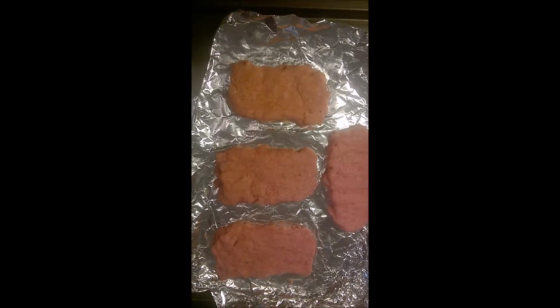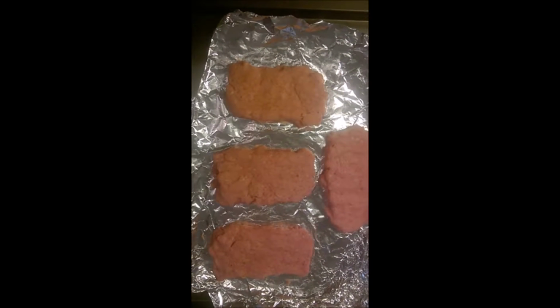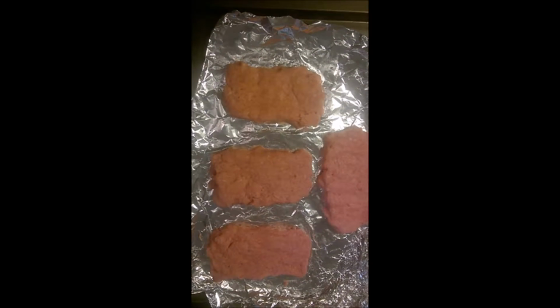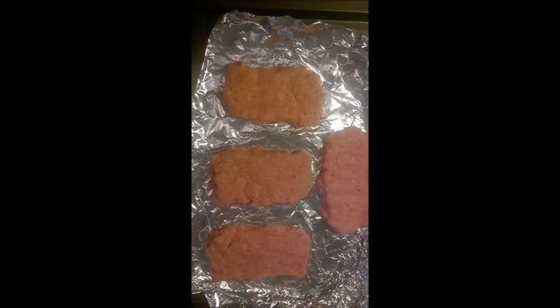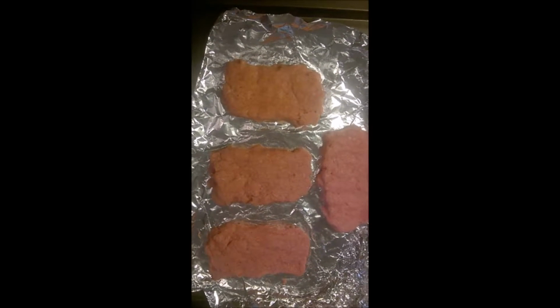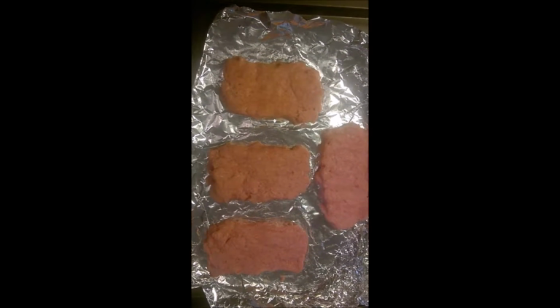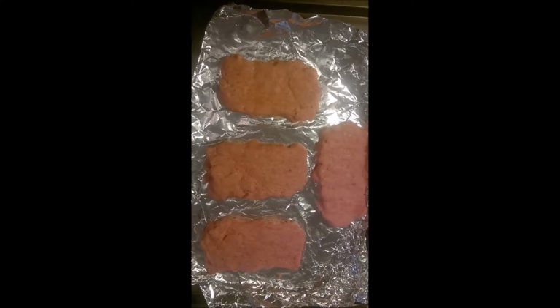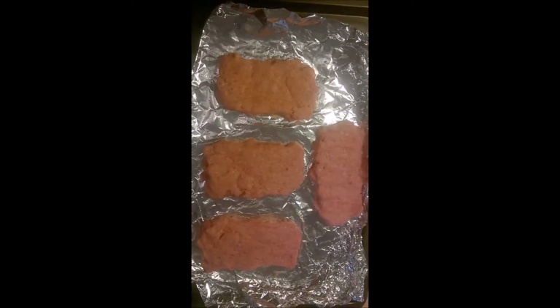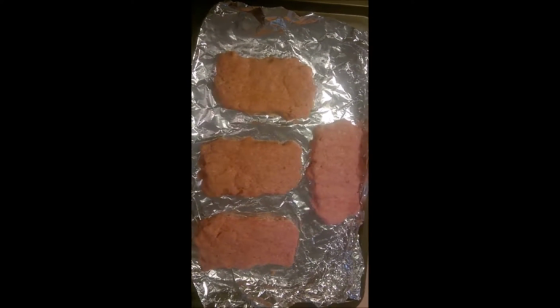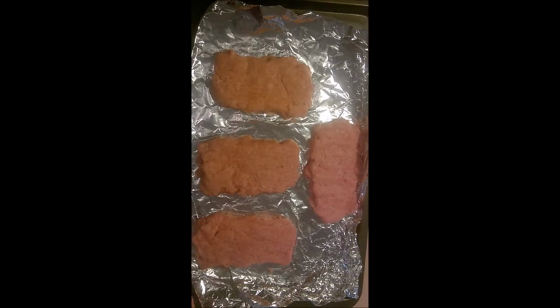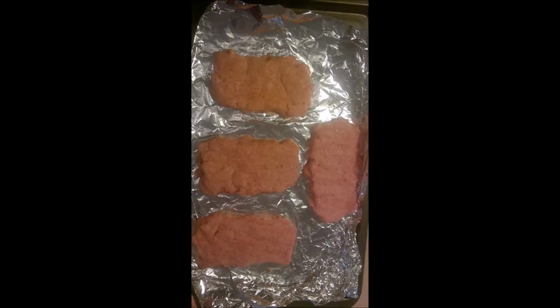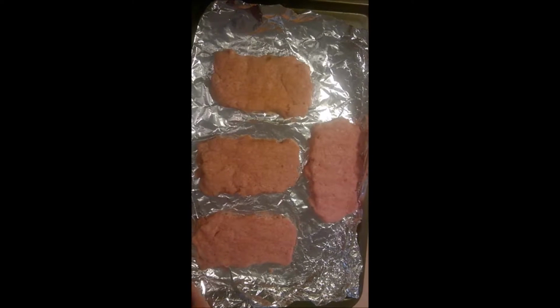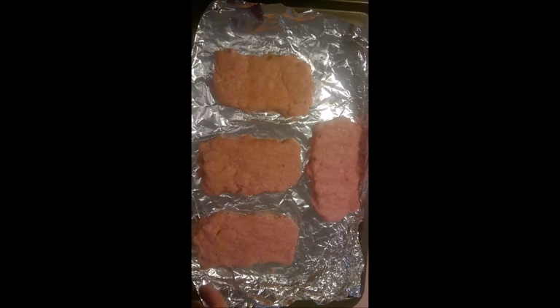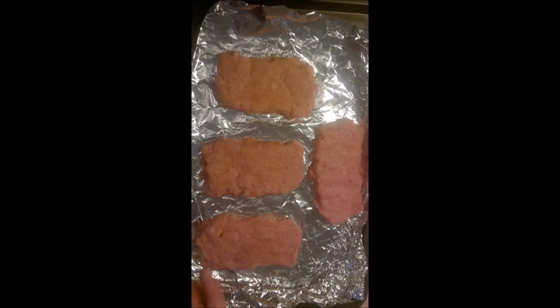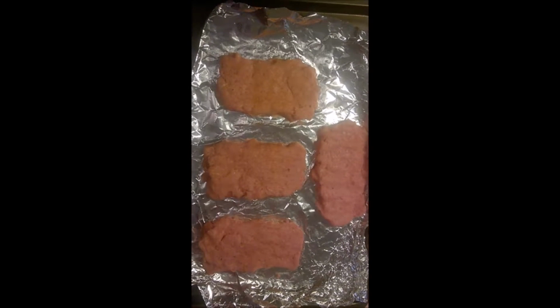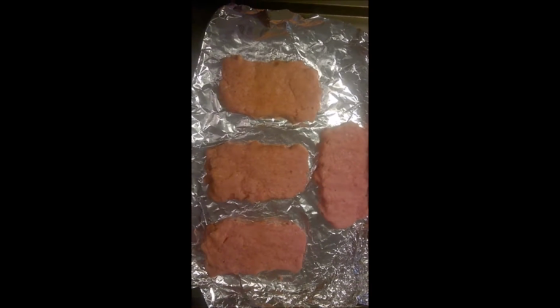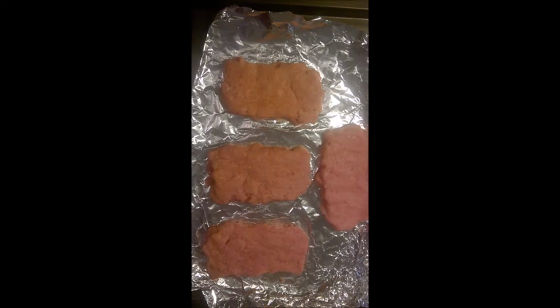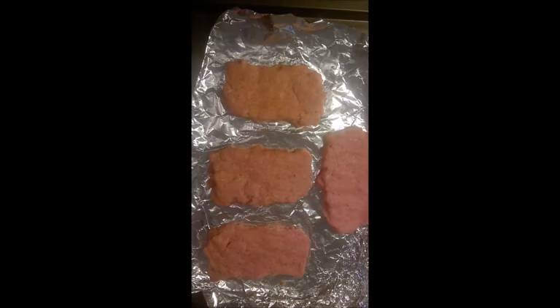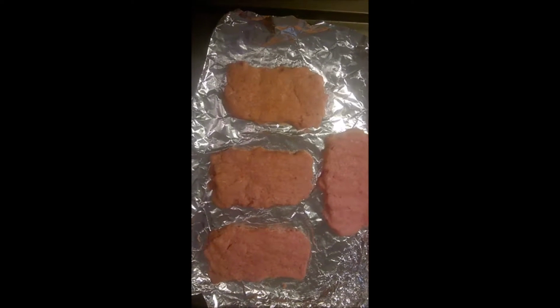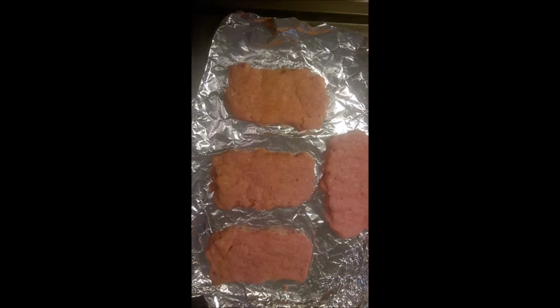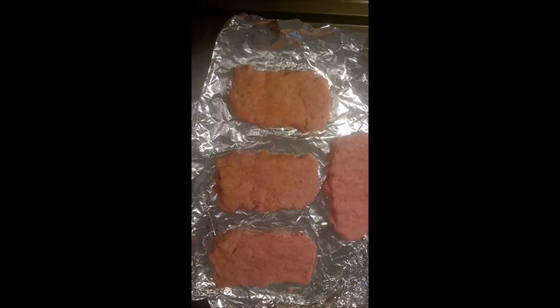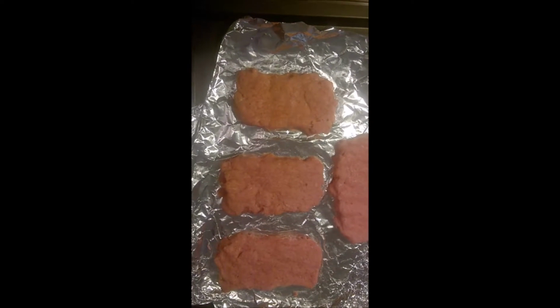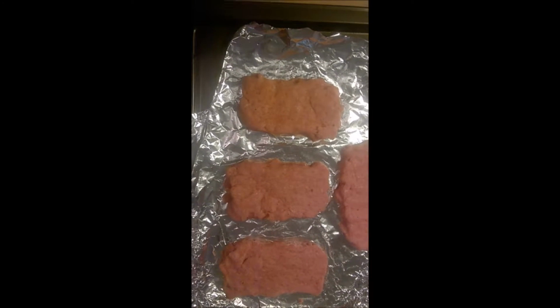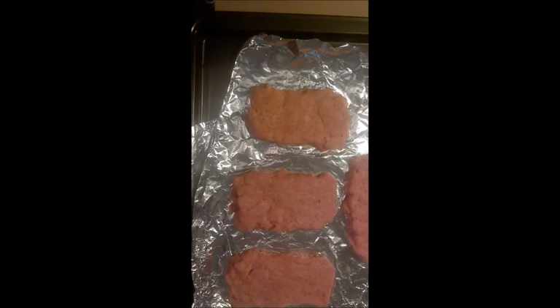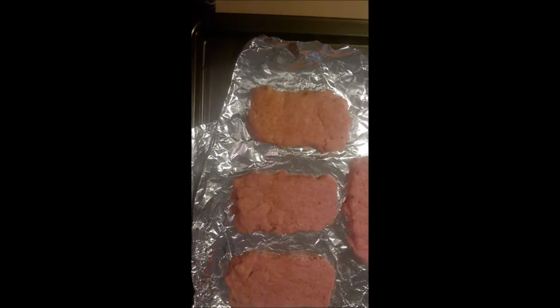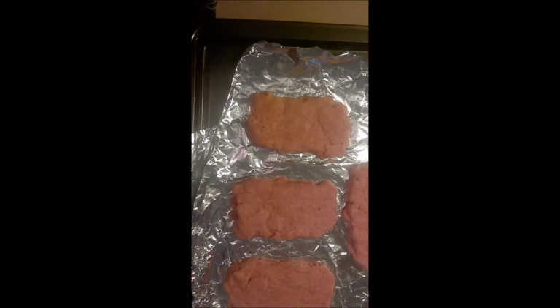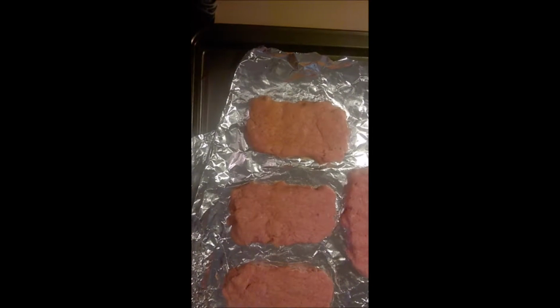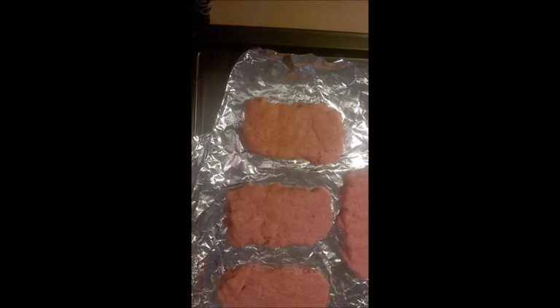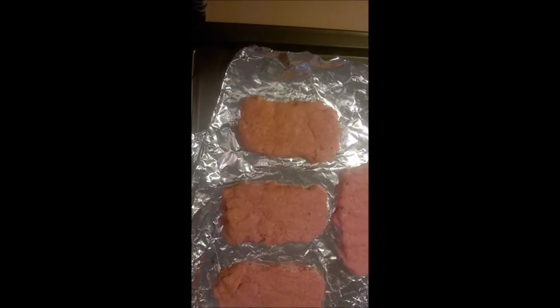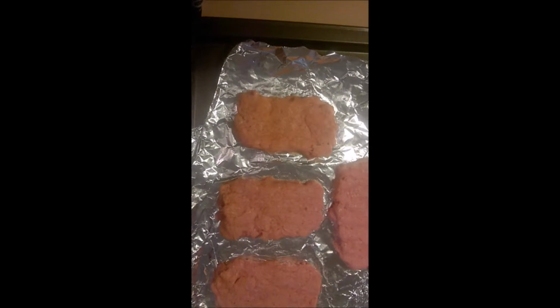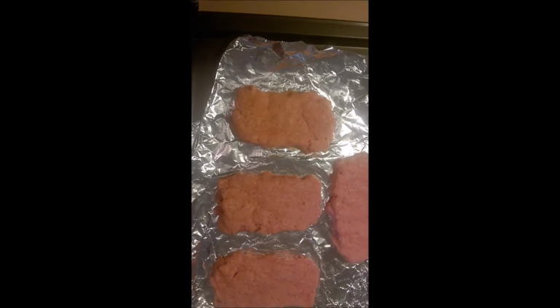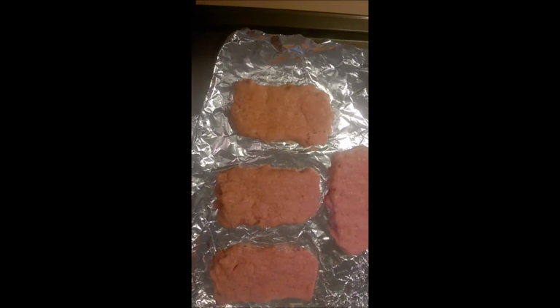We're going to be putting this in the freezer for about two hours, so I'll see you once it's been in the freezer.